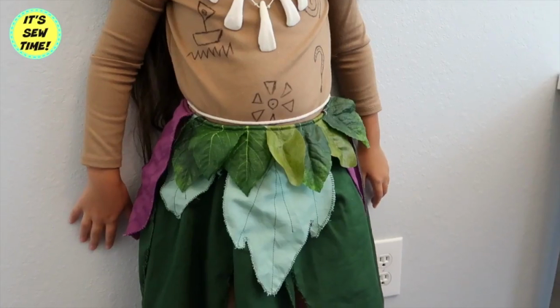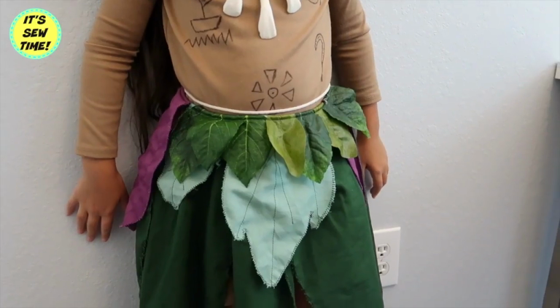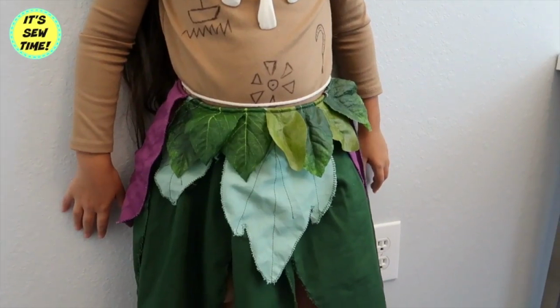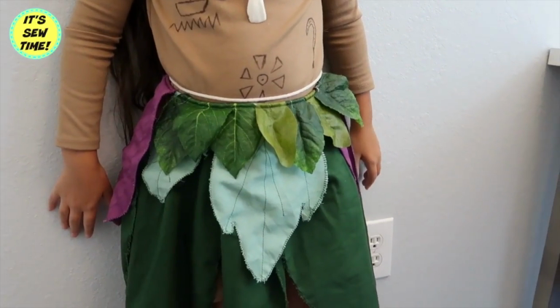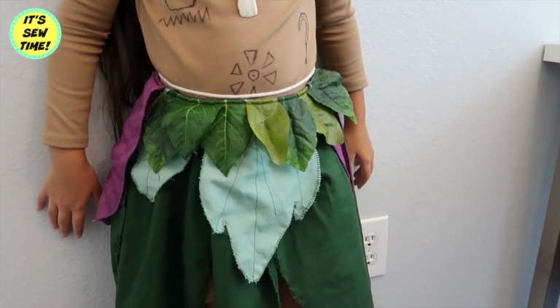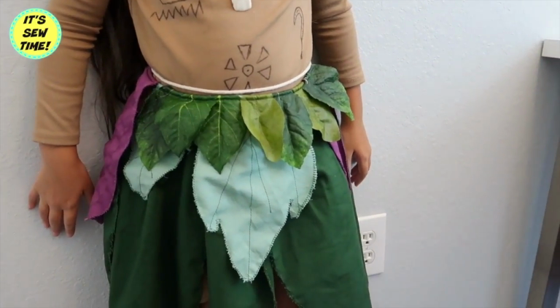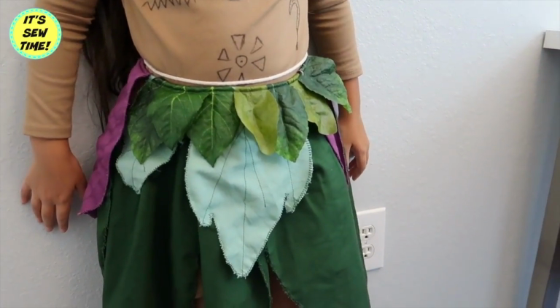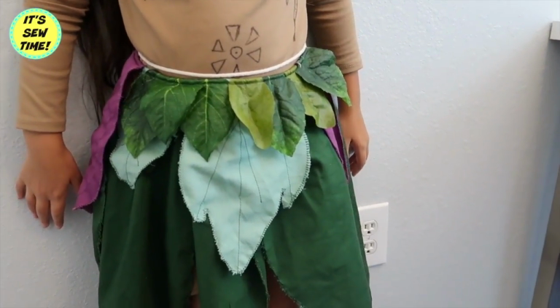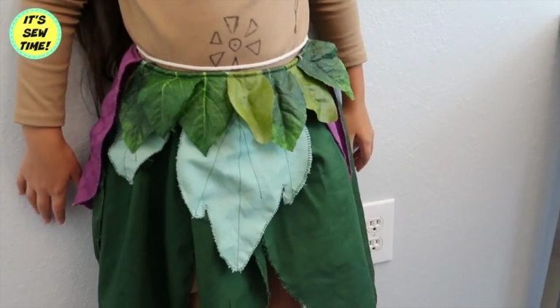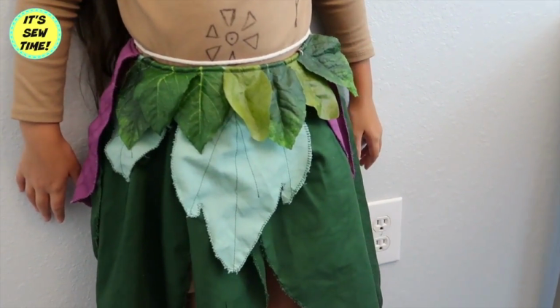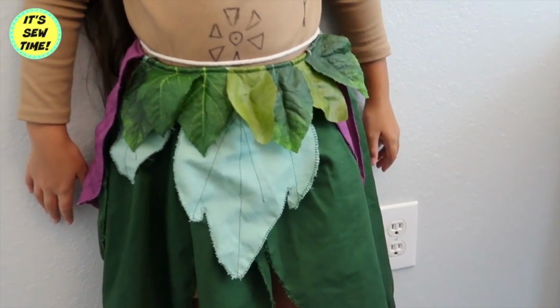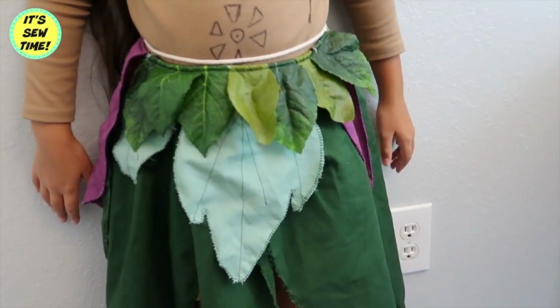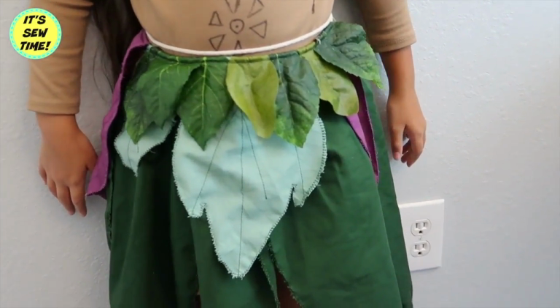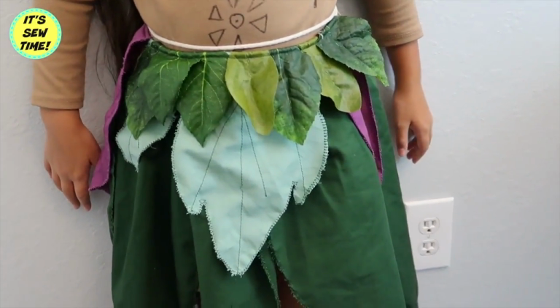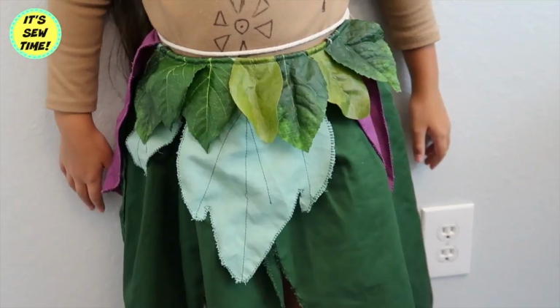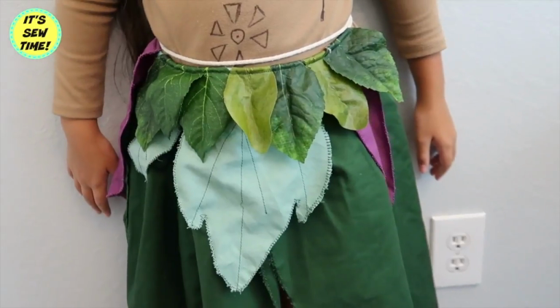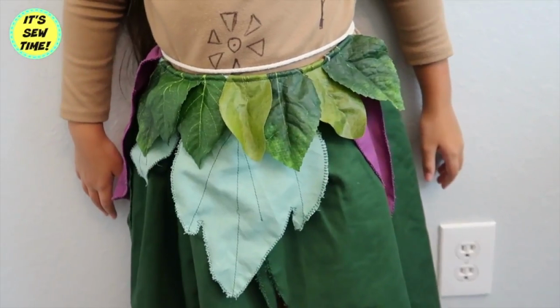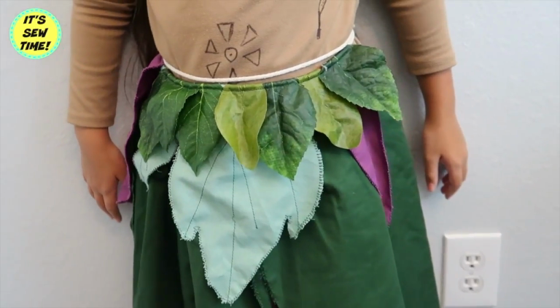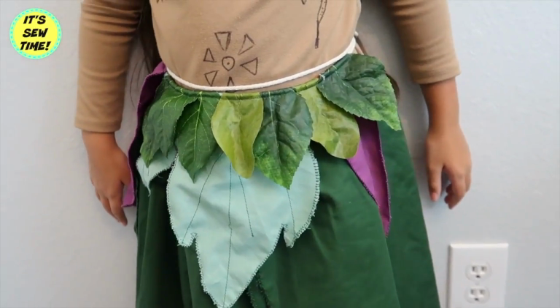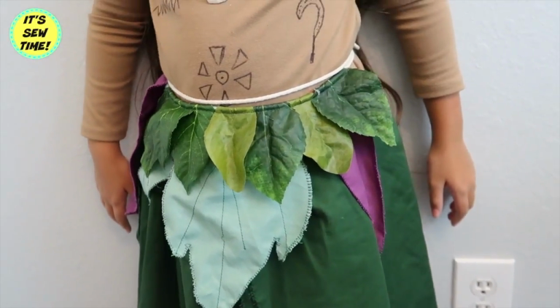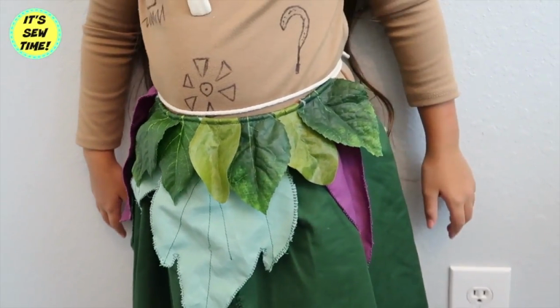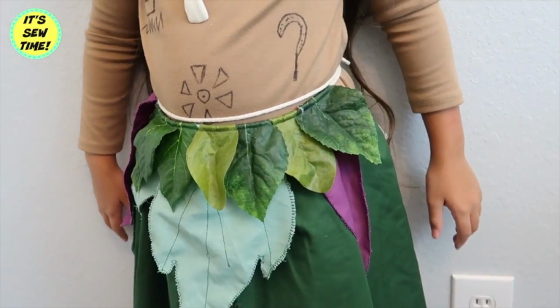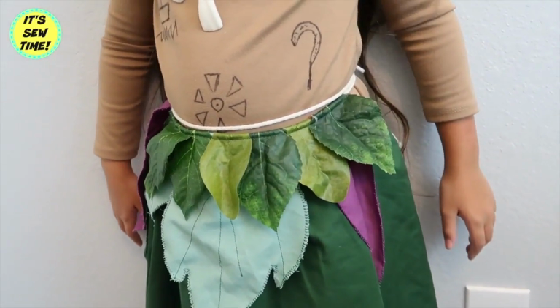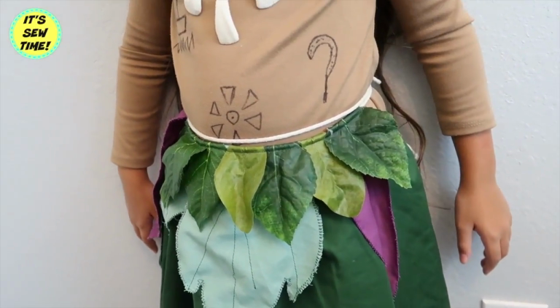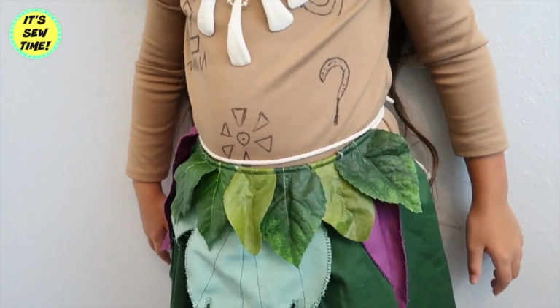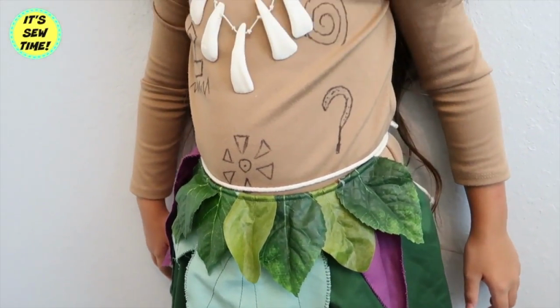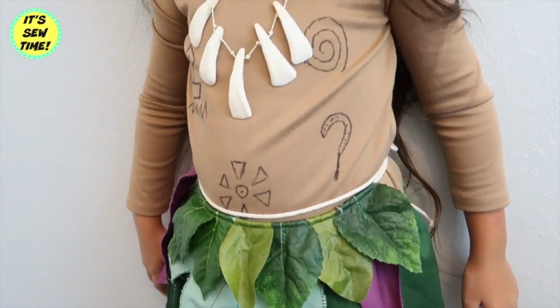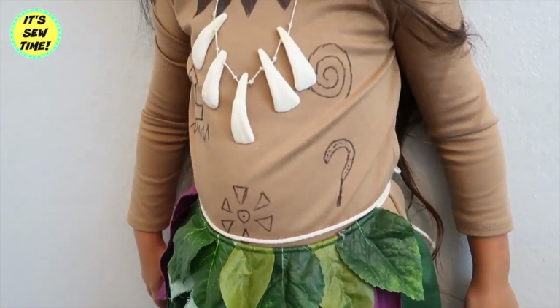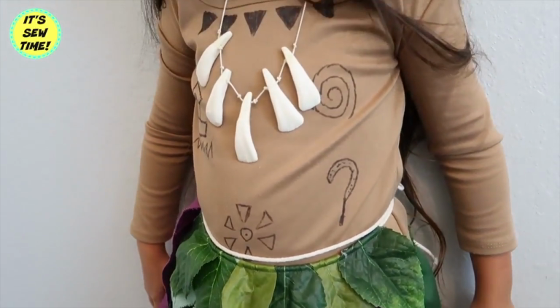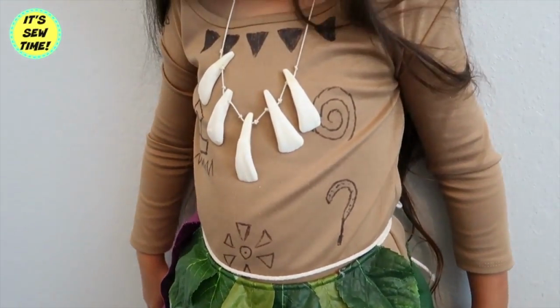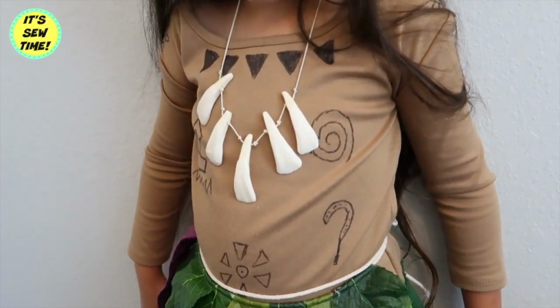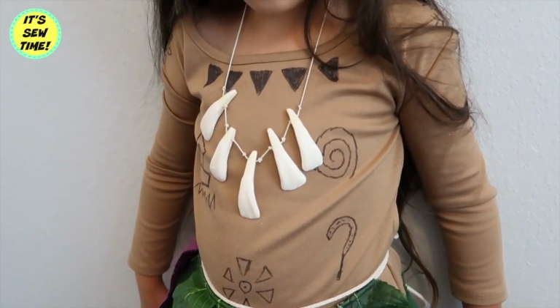And then I just drew the tattoo on the shirt. I am sorry, my drawing skill is terrible!